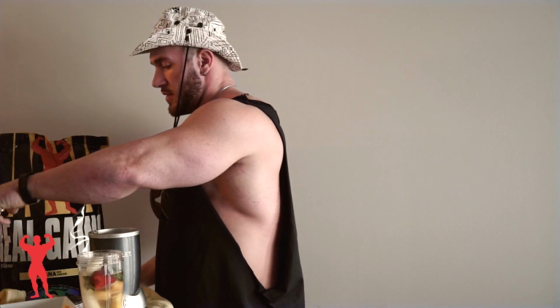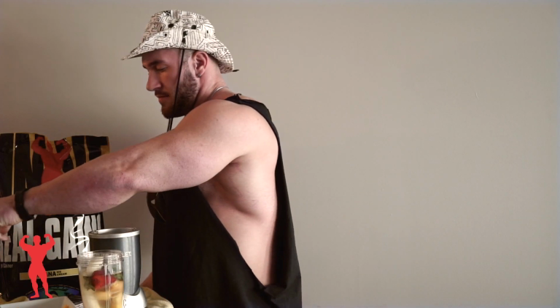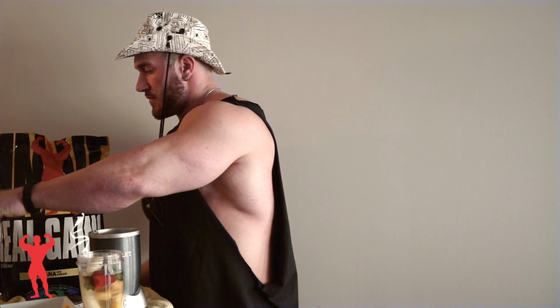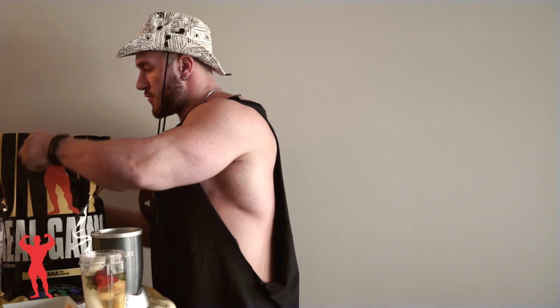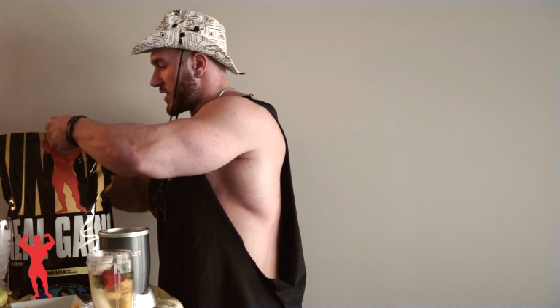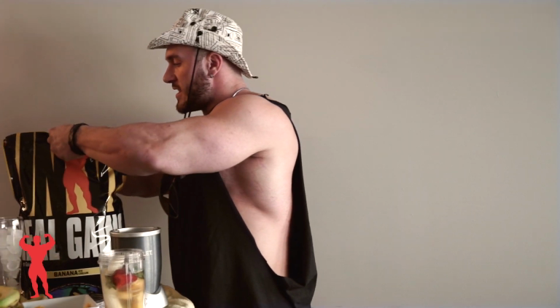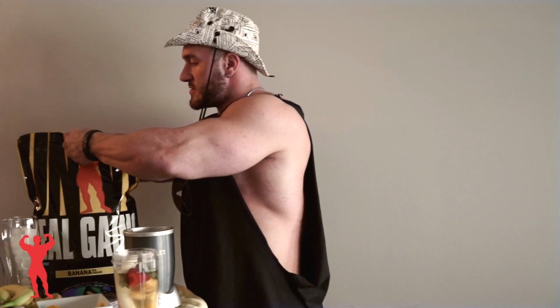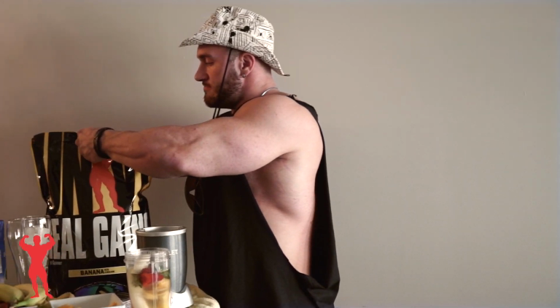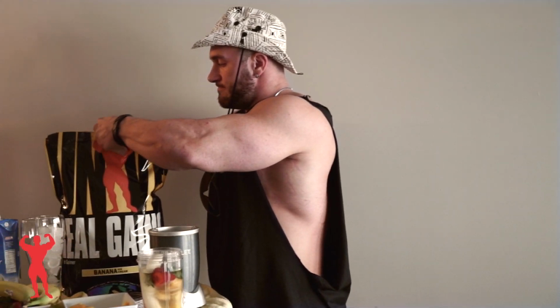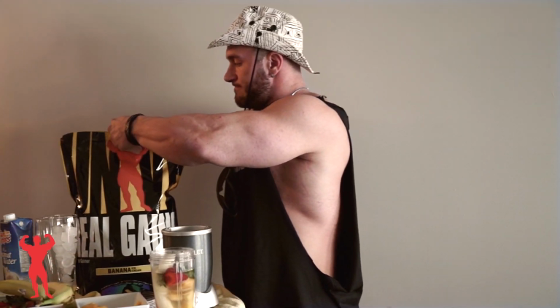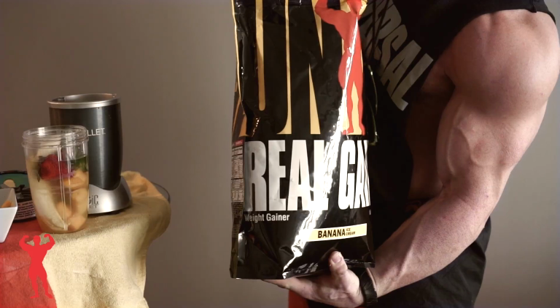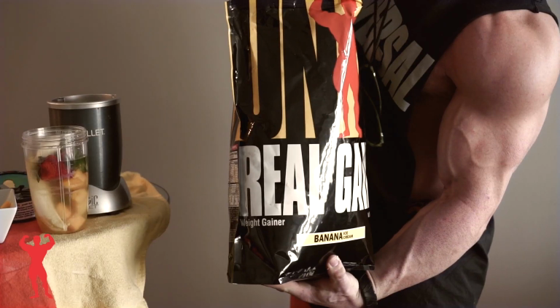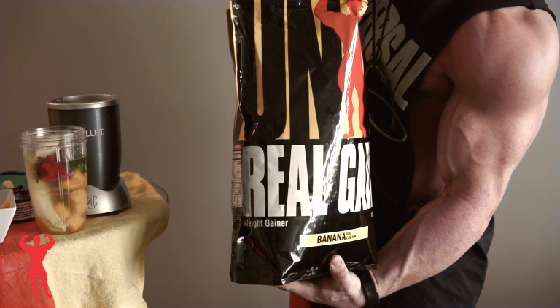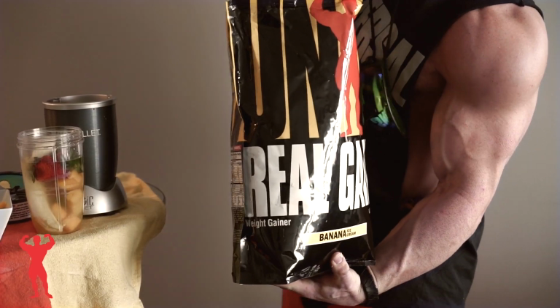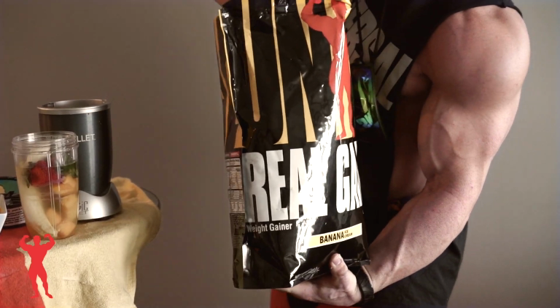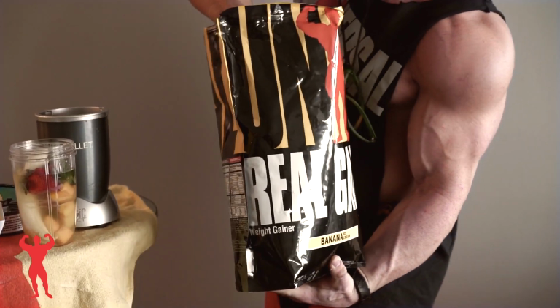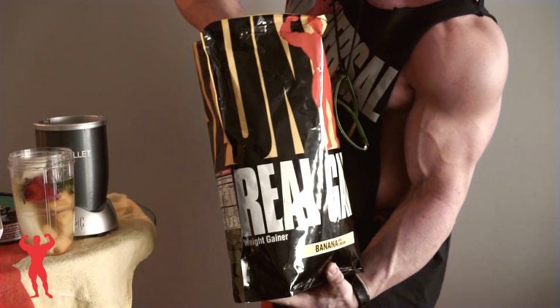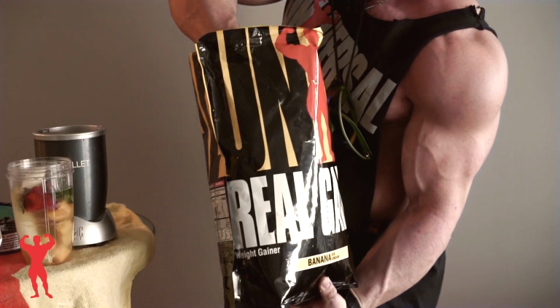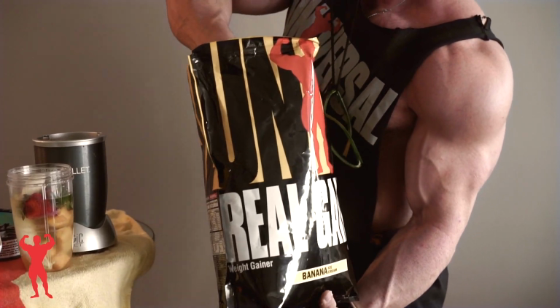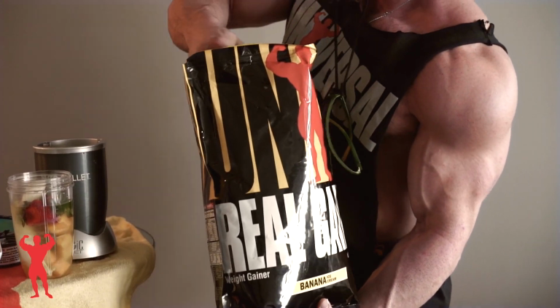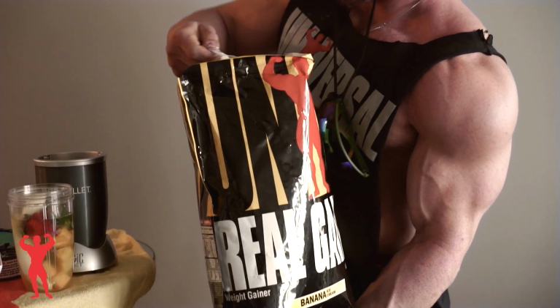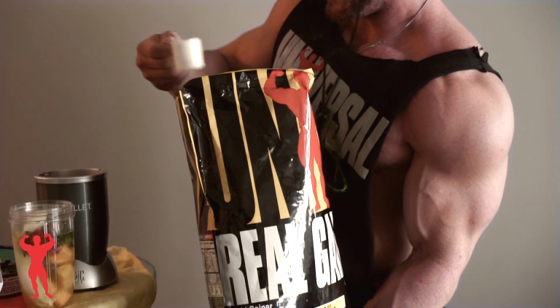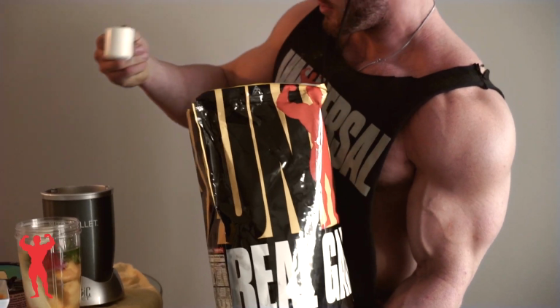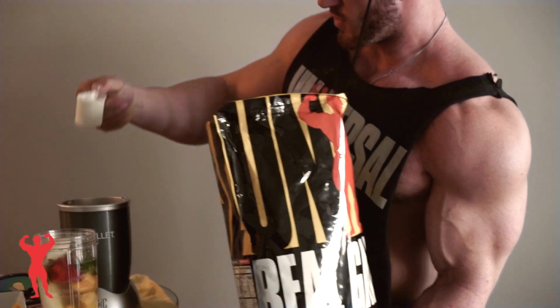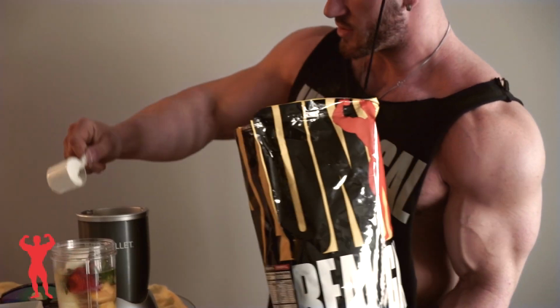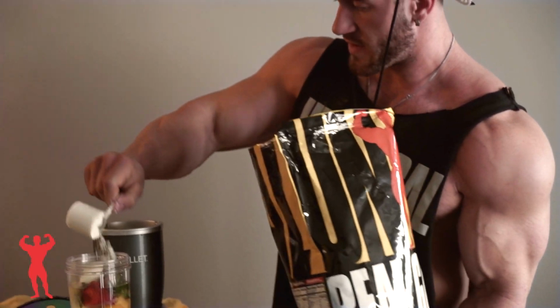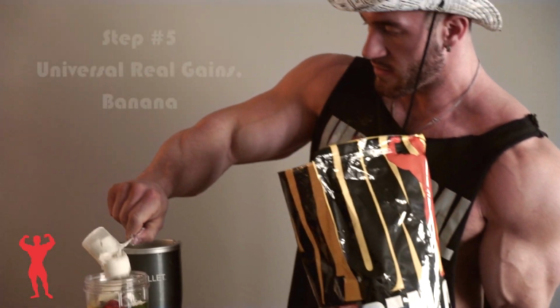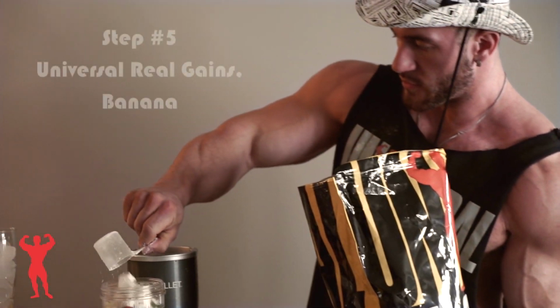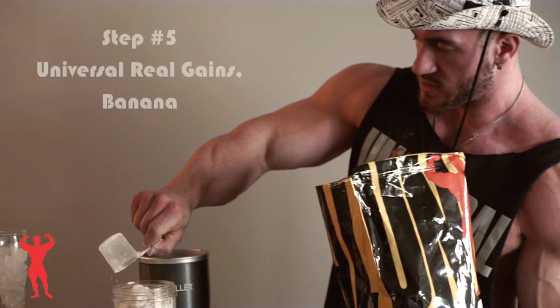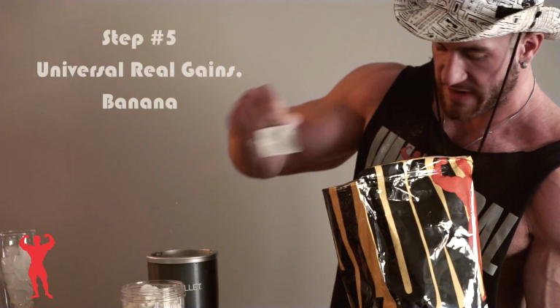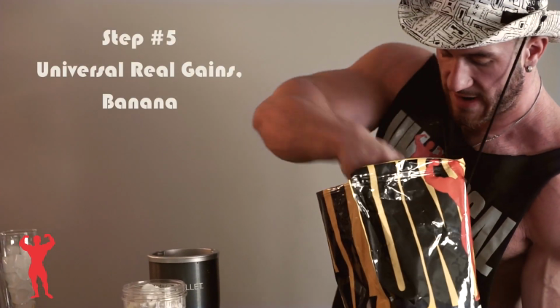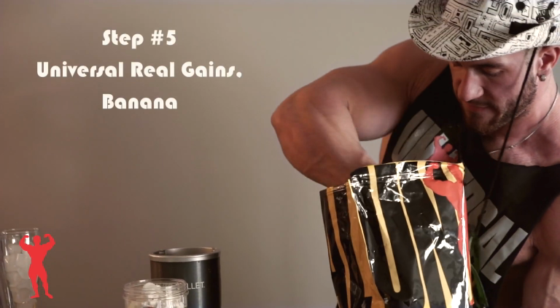And Real Gains — just use one serving, three scoops and a half.